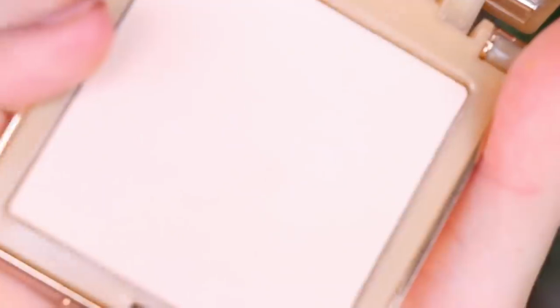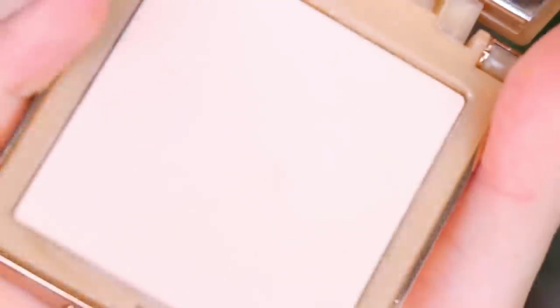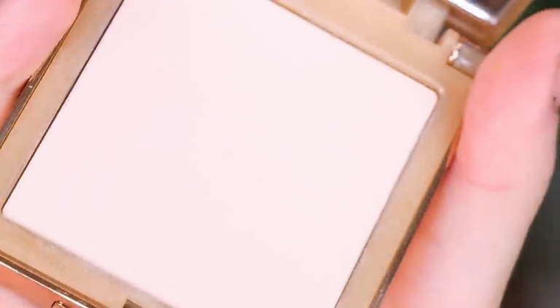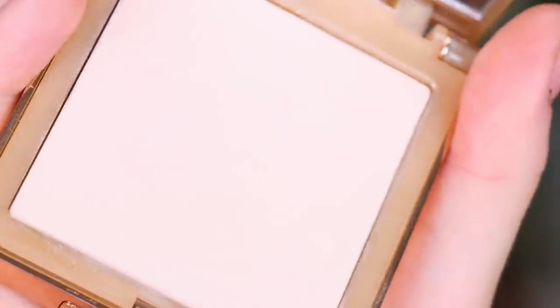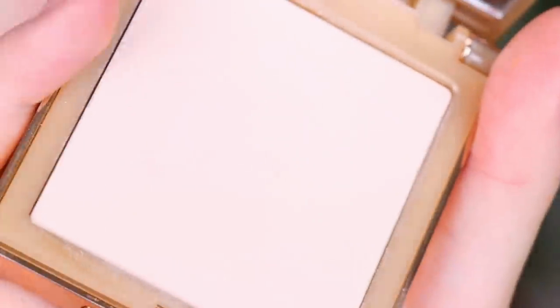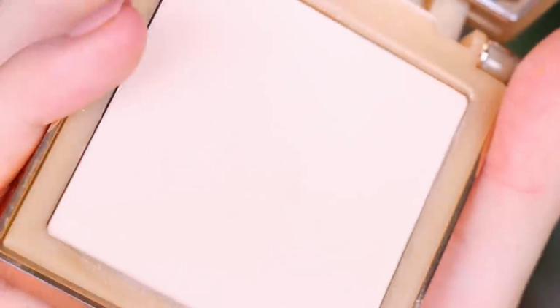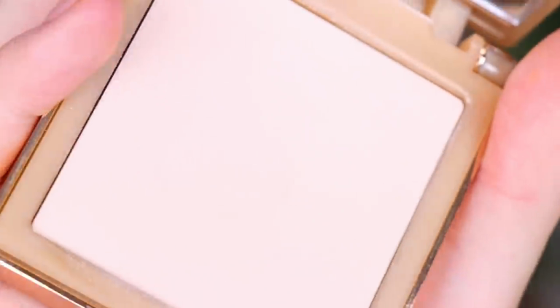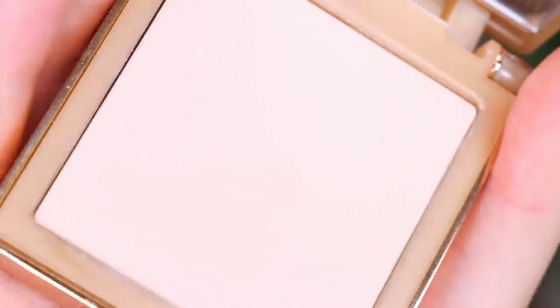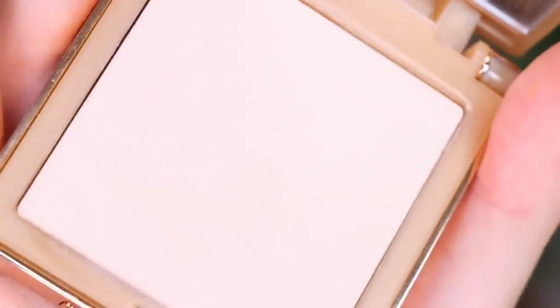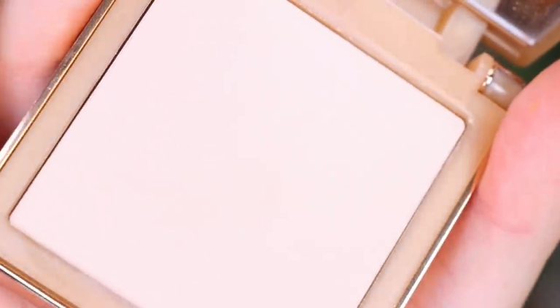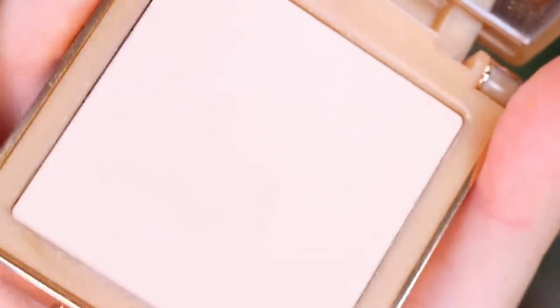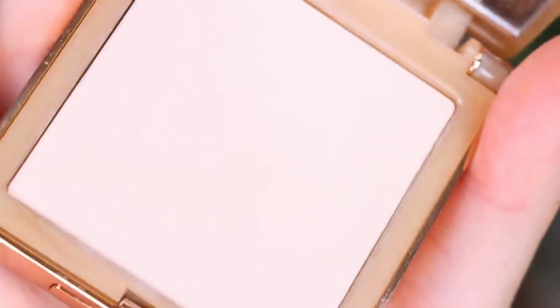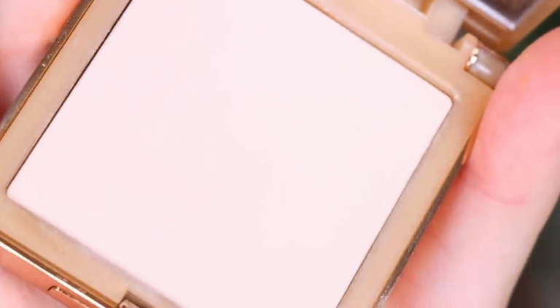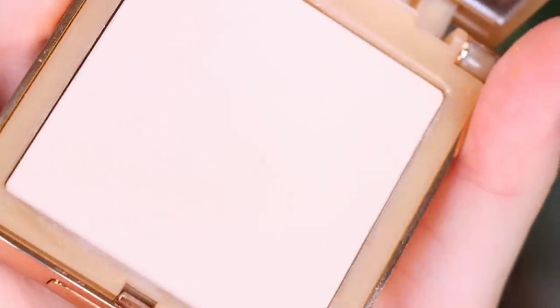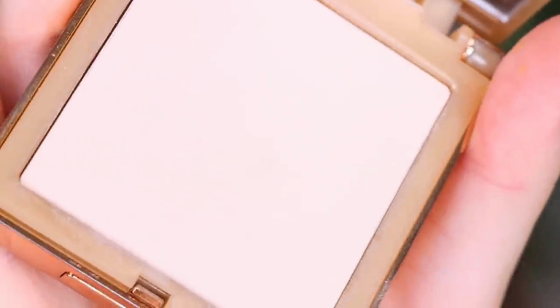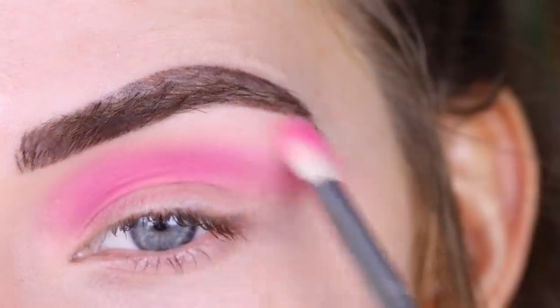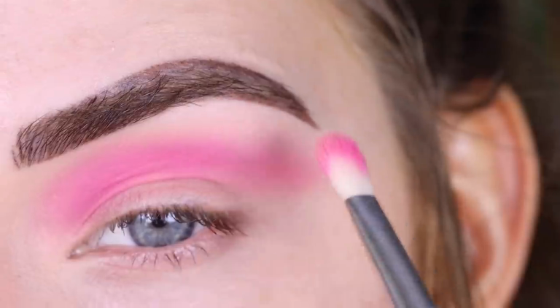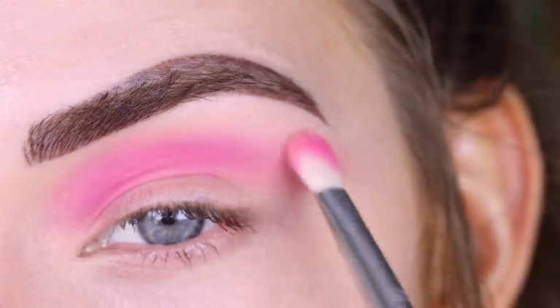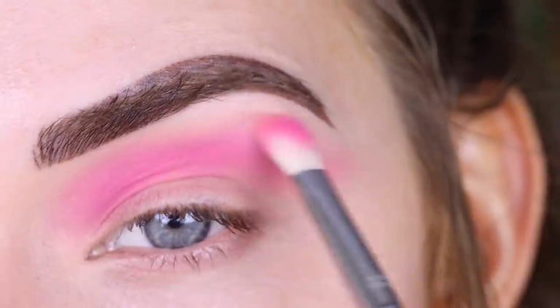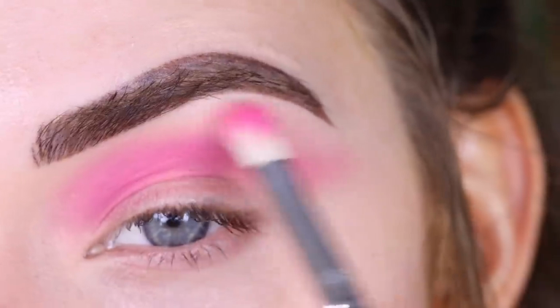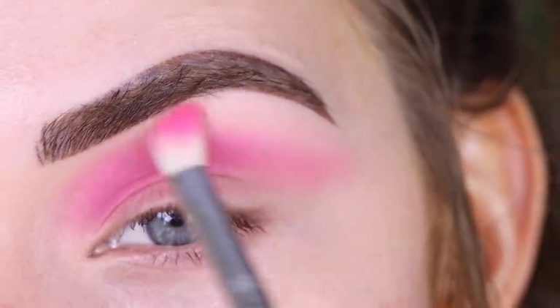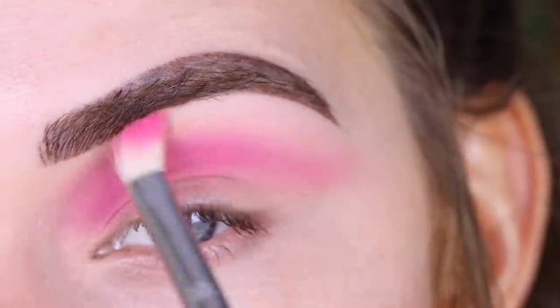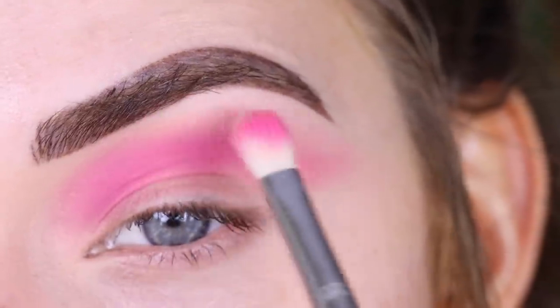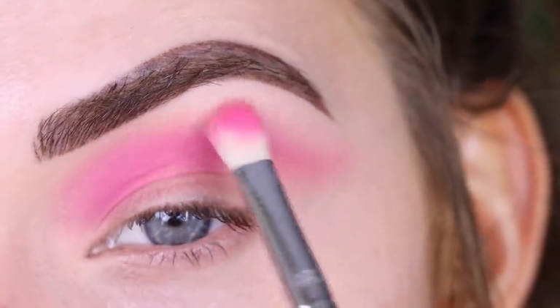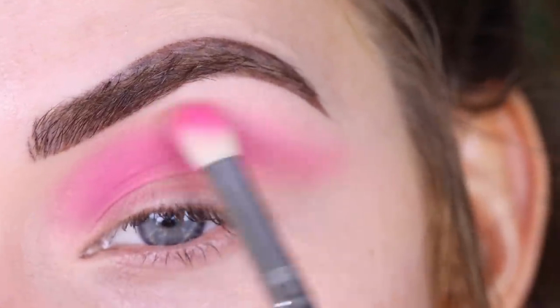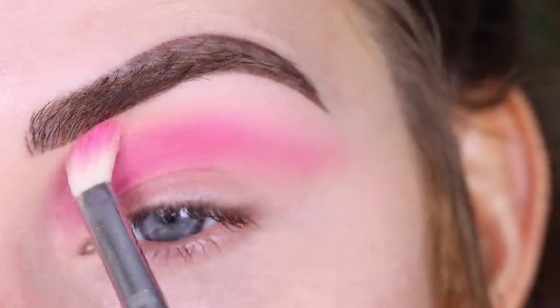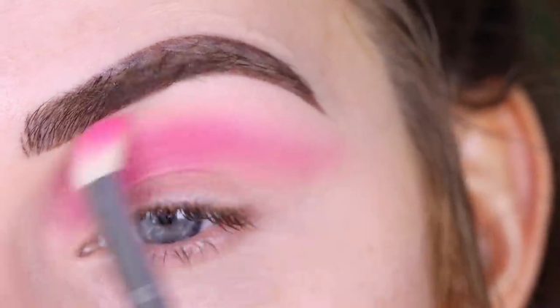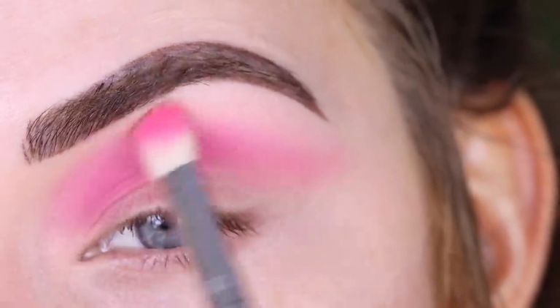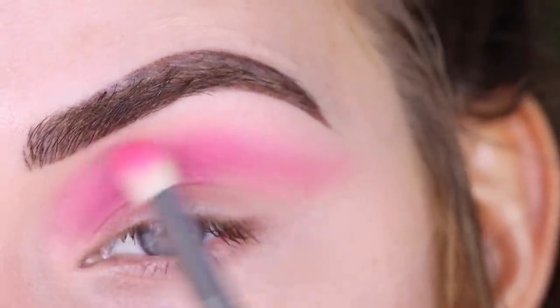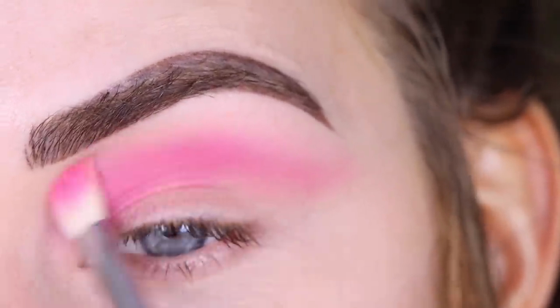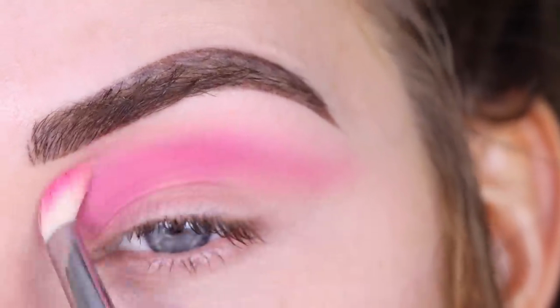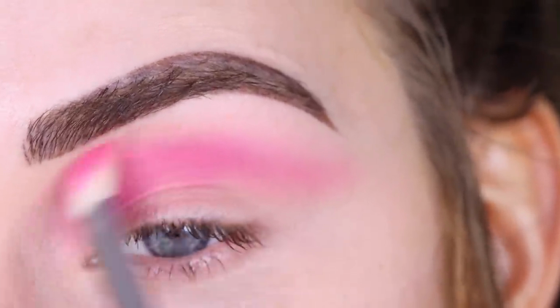Now I'm just going to take a foundation powder that matches my skin, and that's going to go right below my brow to help blend out the edges of that pink.